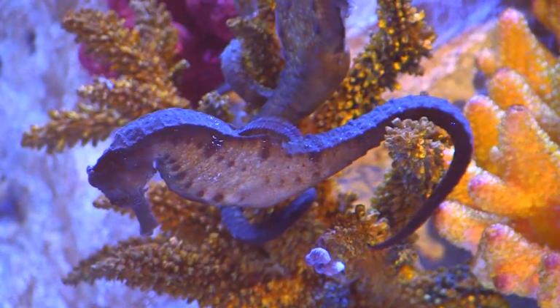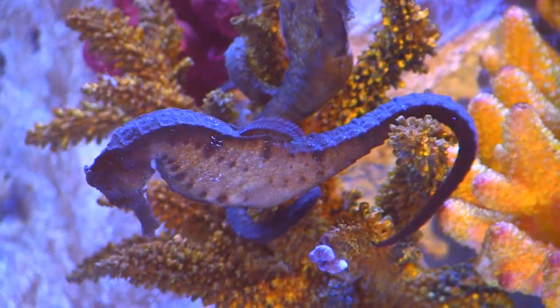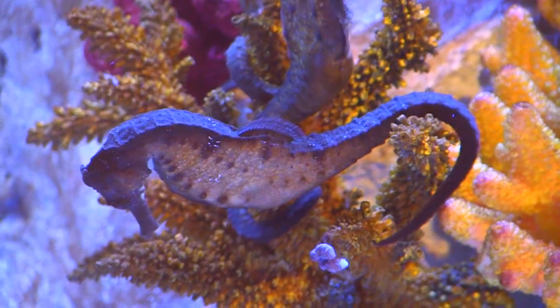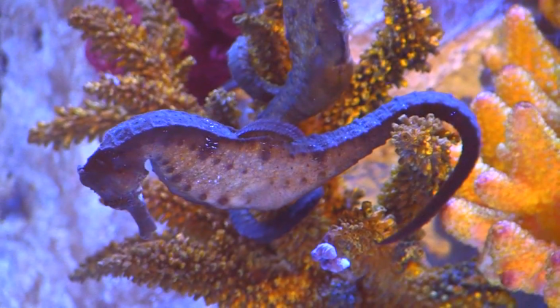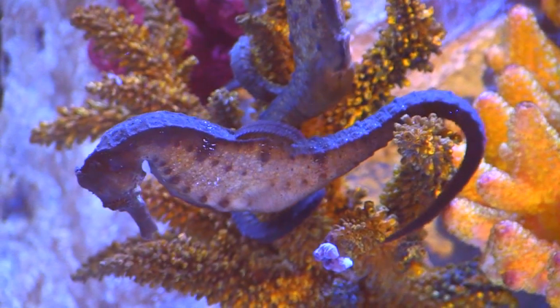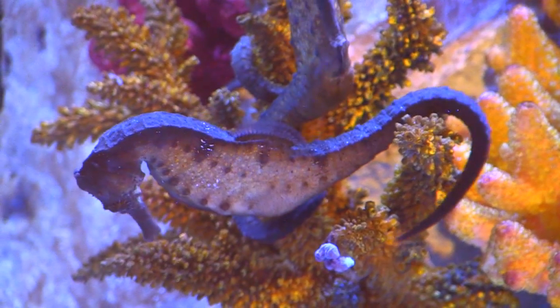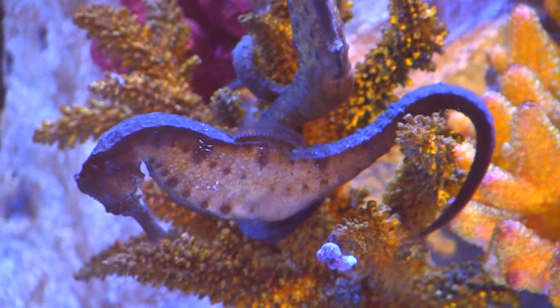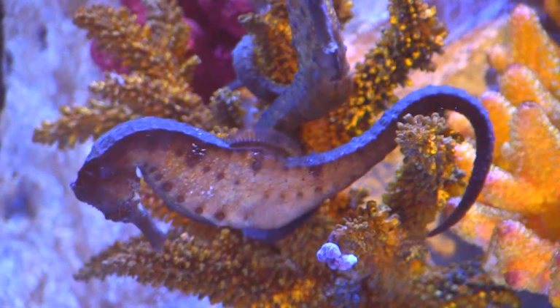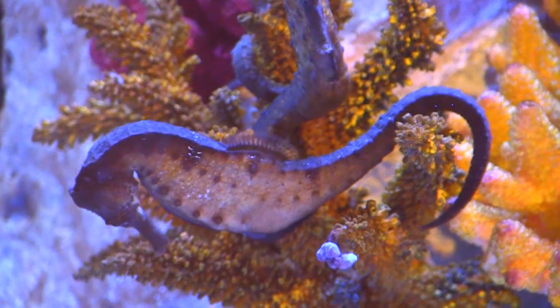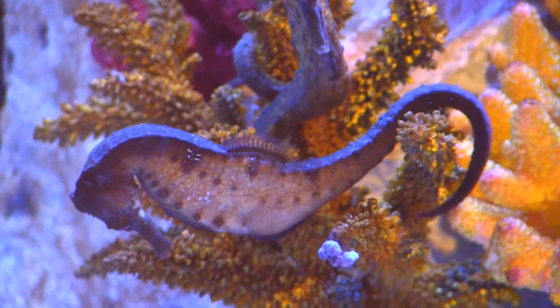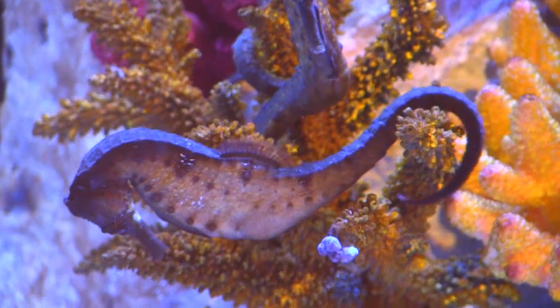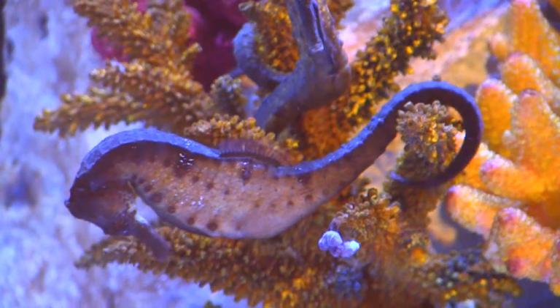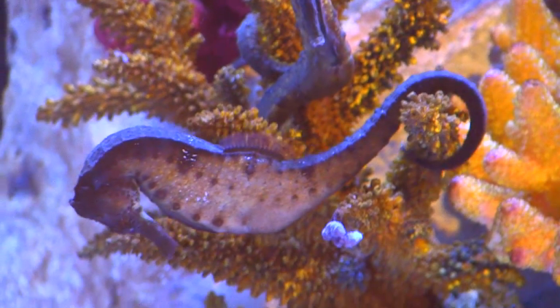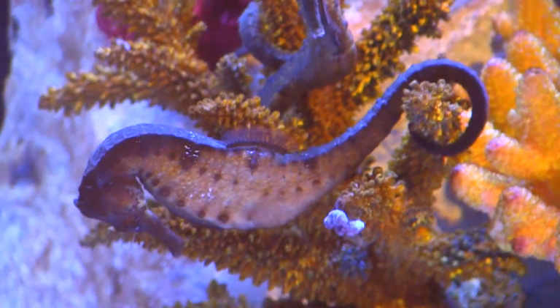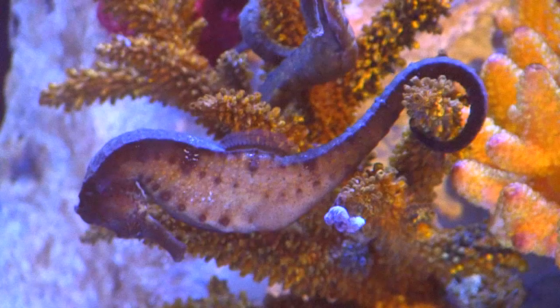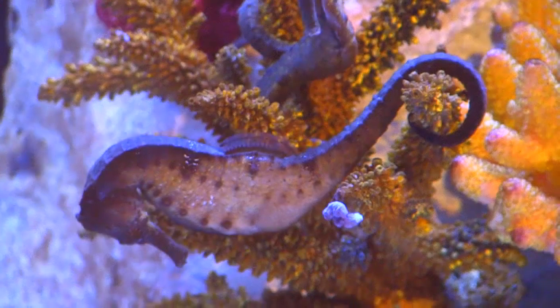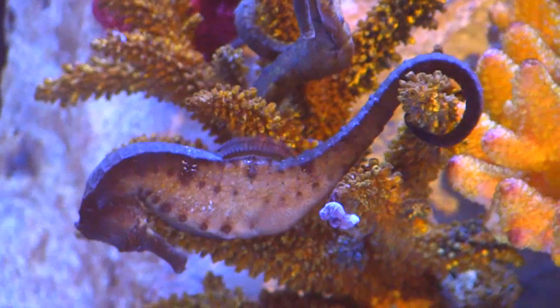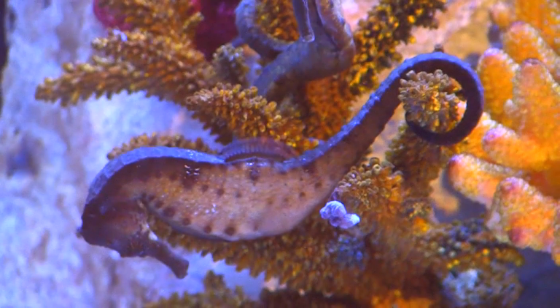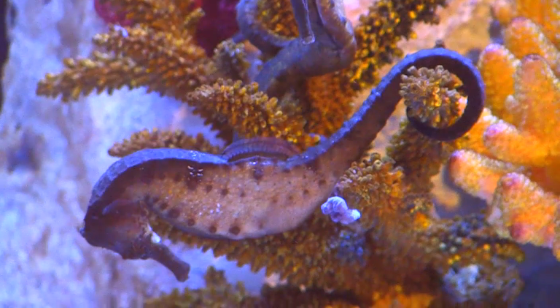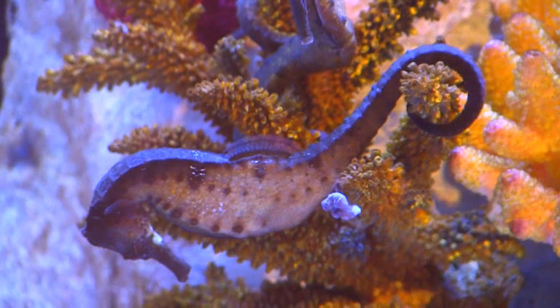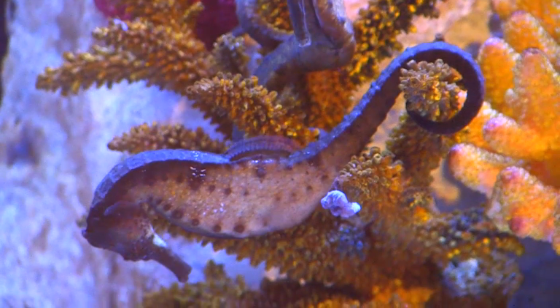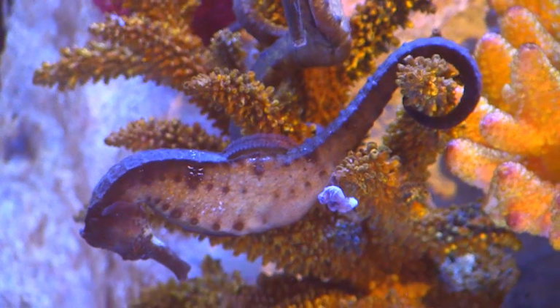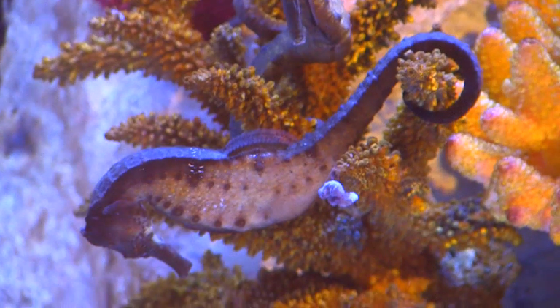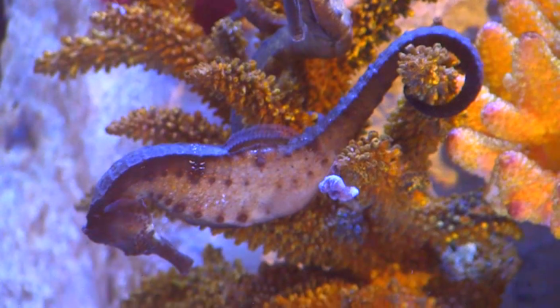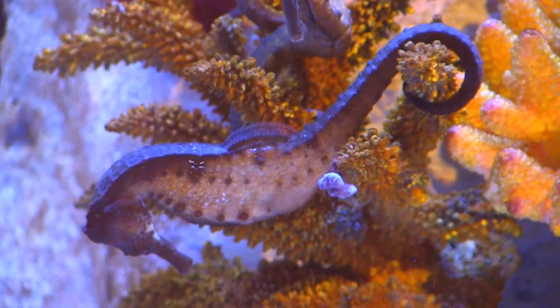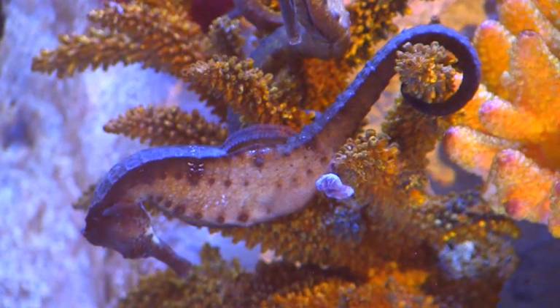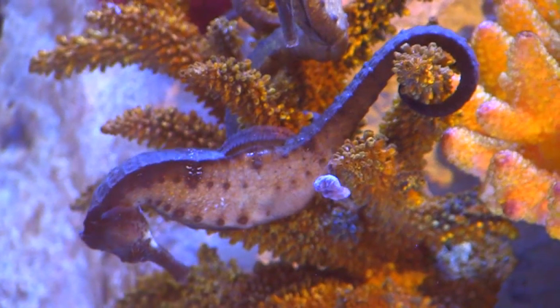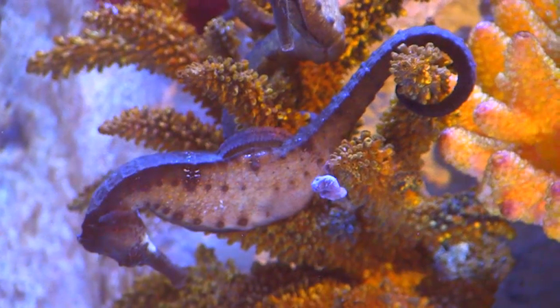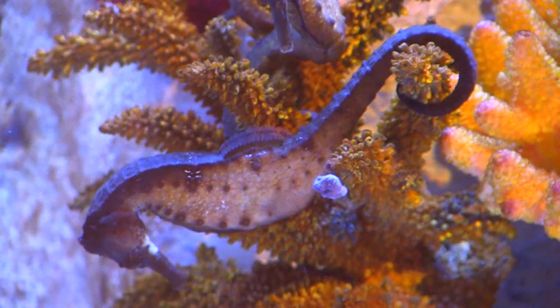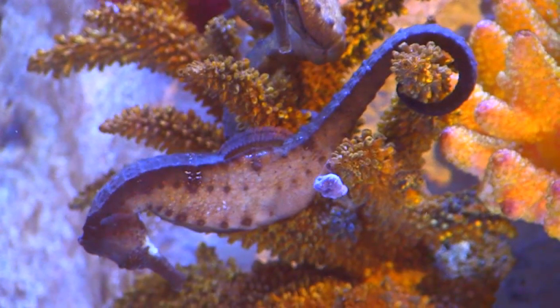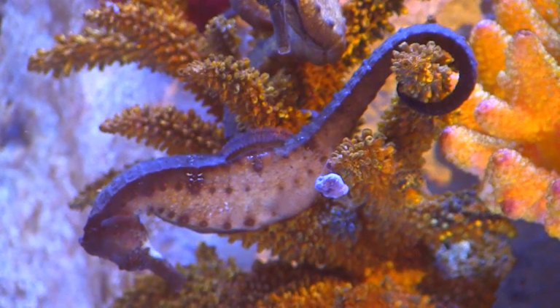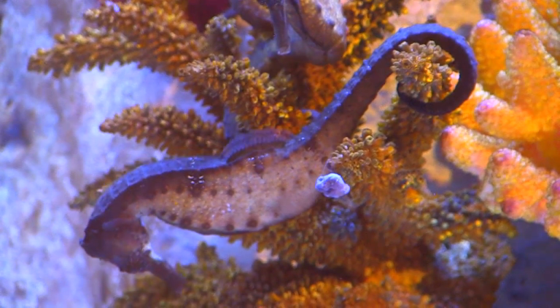We studied the prehensile tail because of its gripping and grasping ability, and its protection by natural armor.